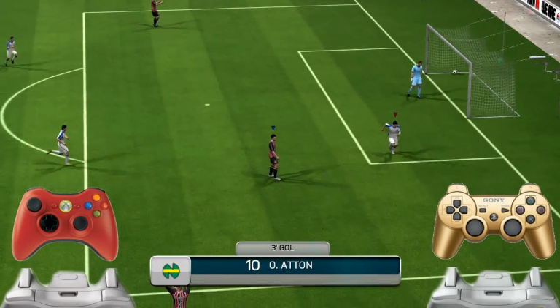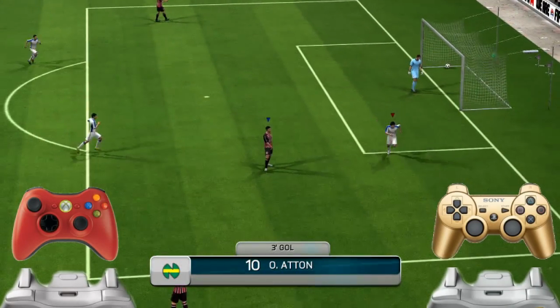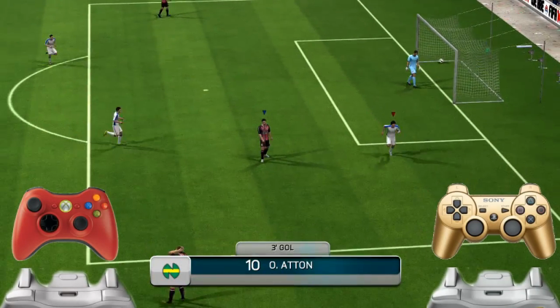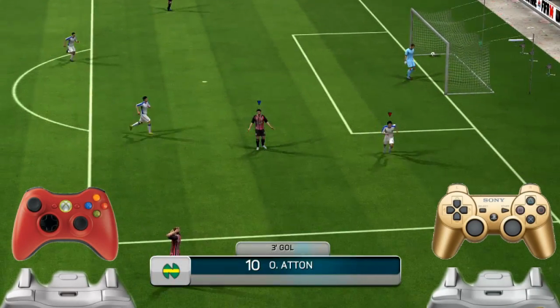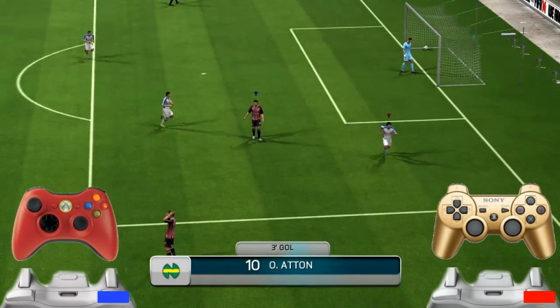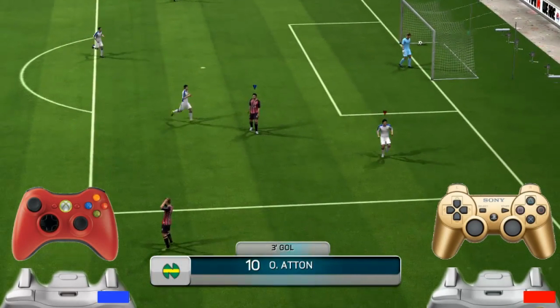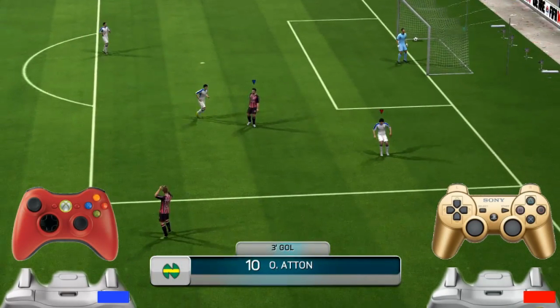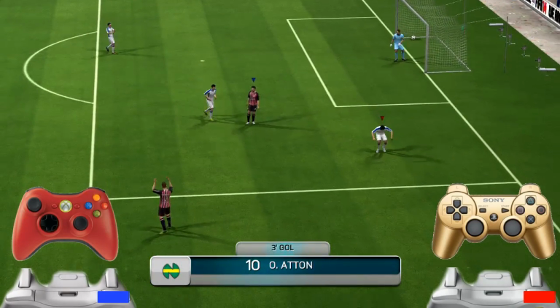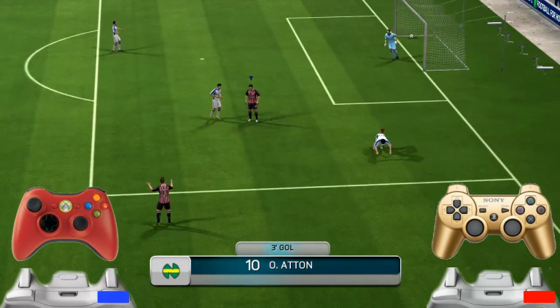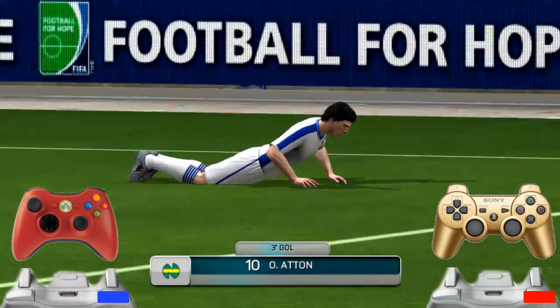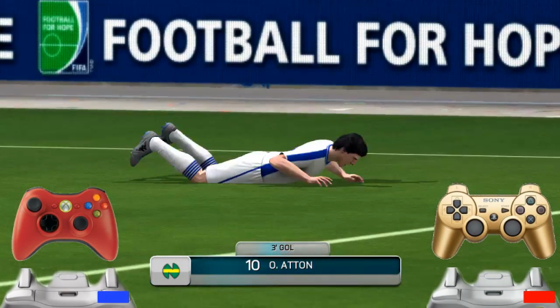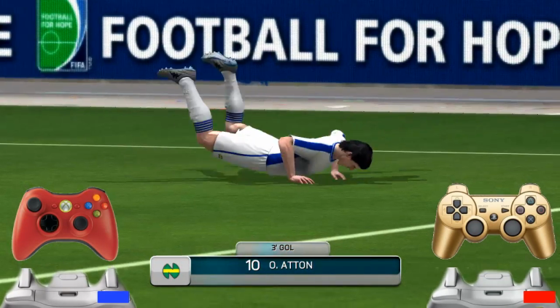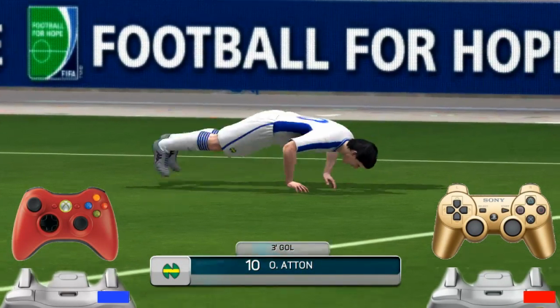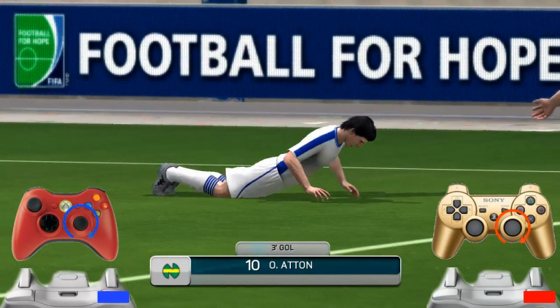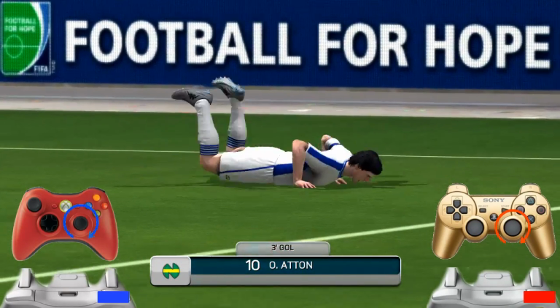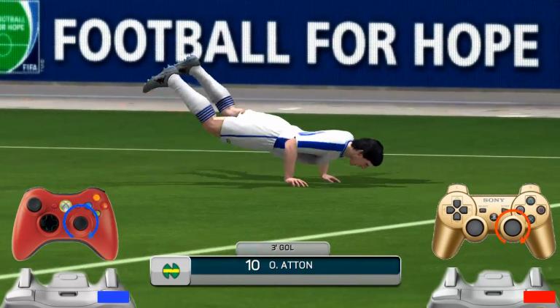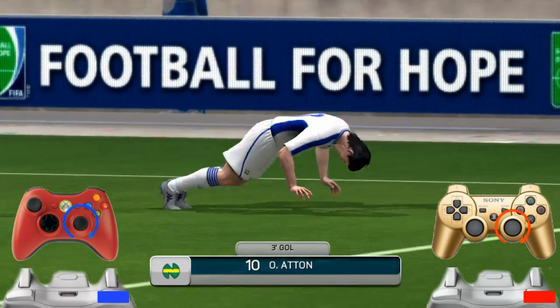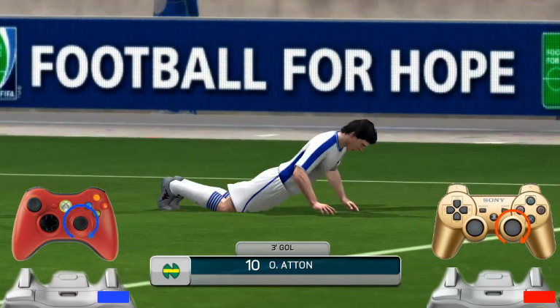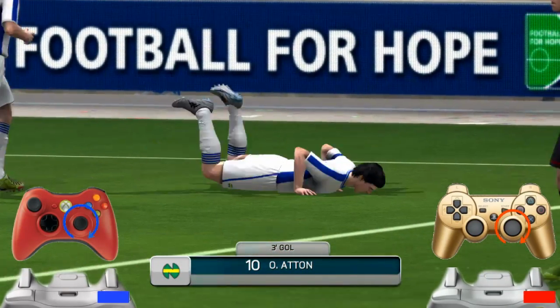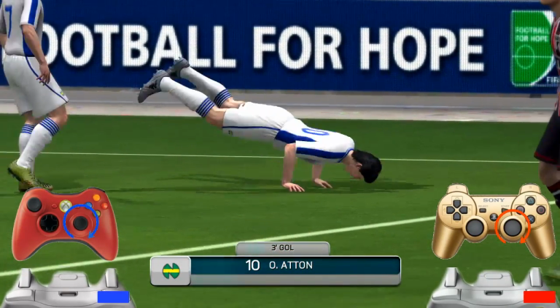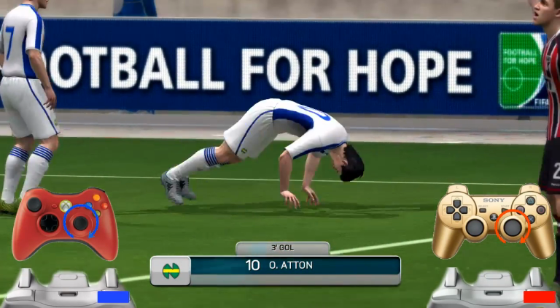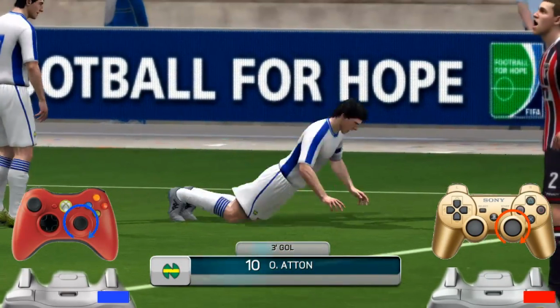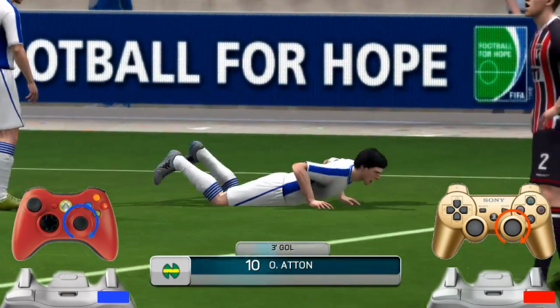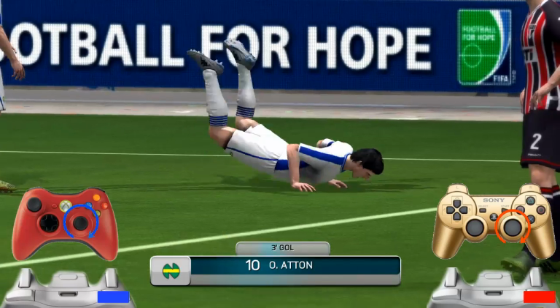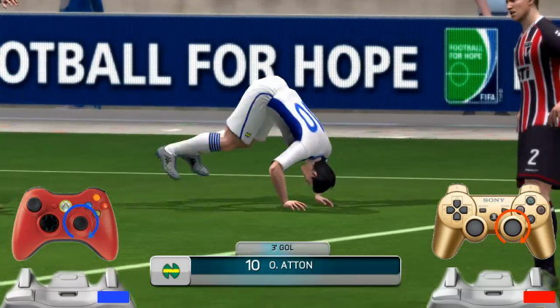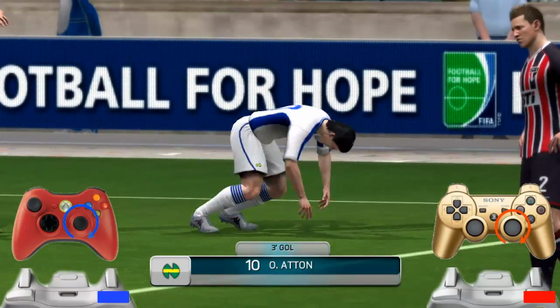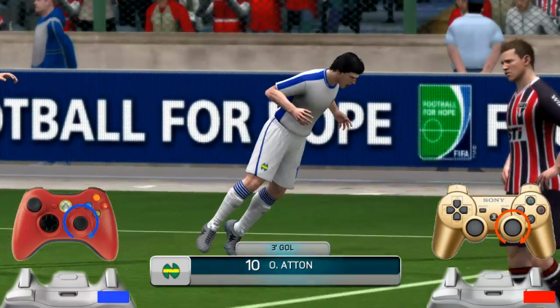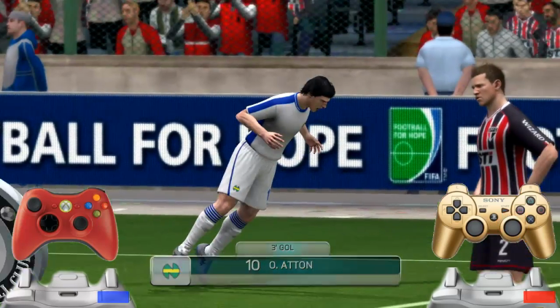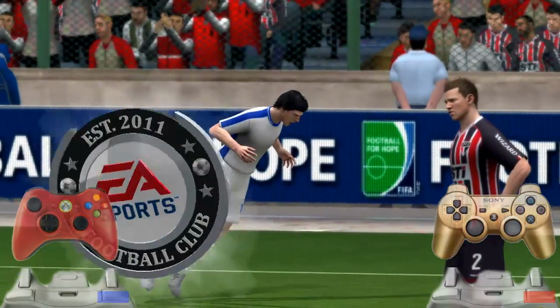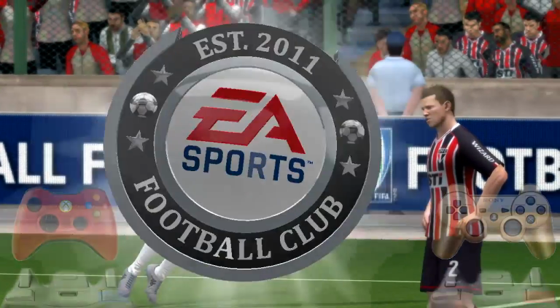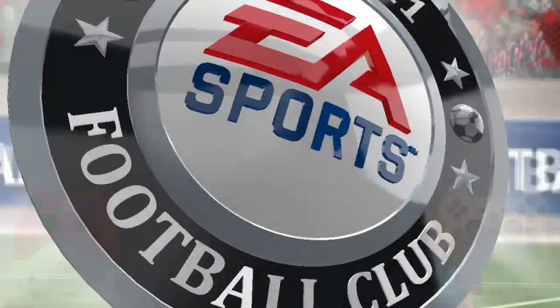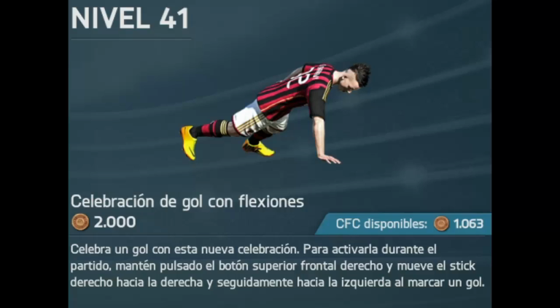The next goal celebration is 'Como Gusano' — costs 1500 monedas, available at level 37. Achieved by holding RB or R1 and rotating the right joystick clockwise.